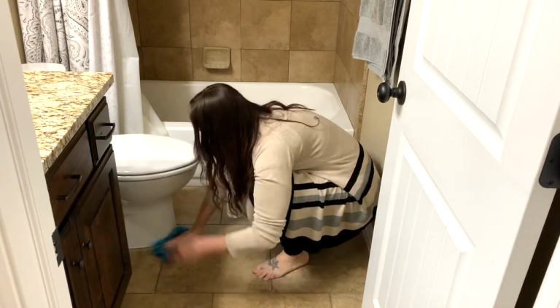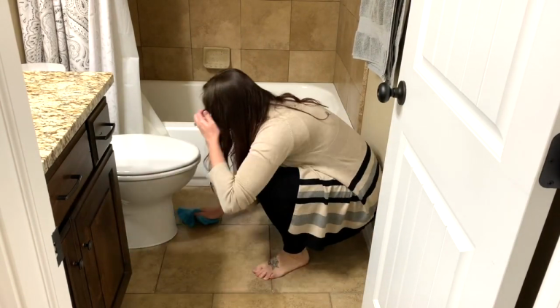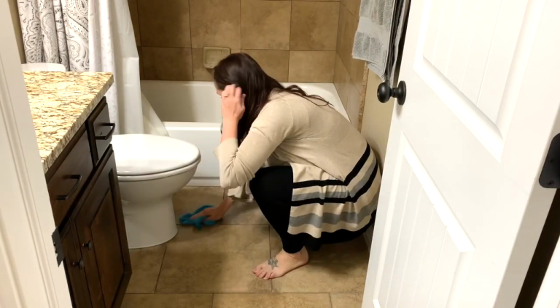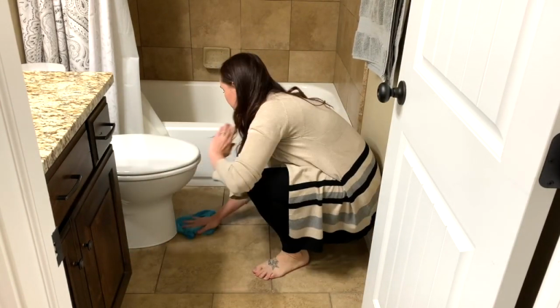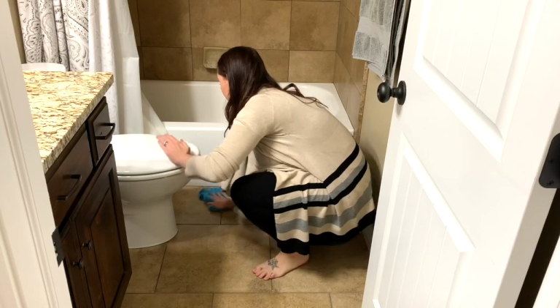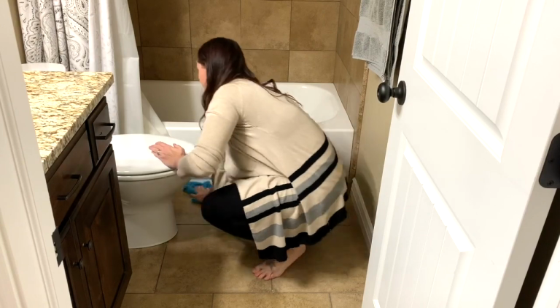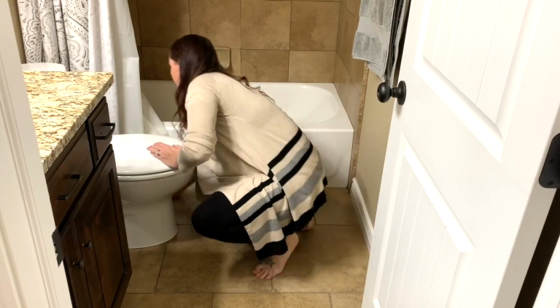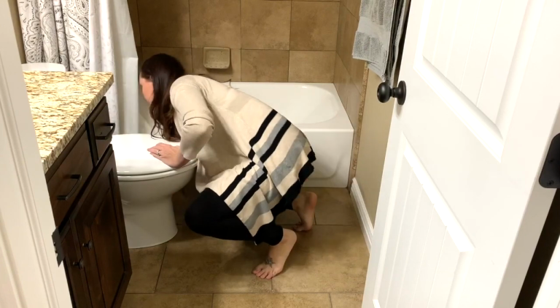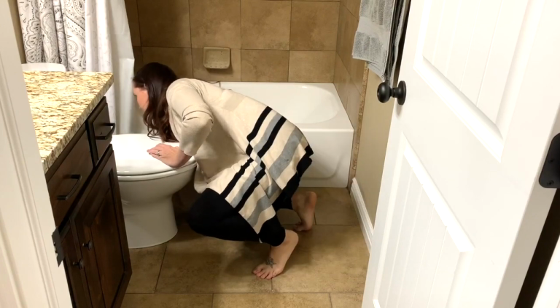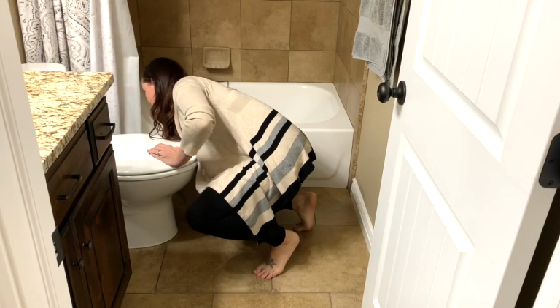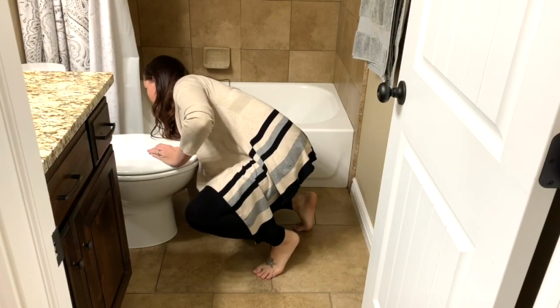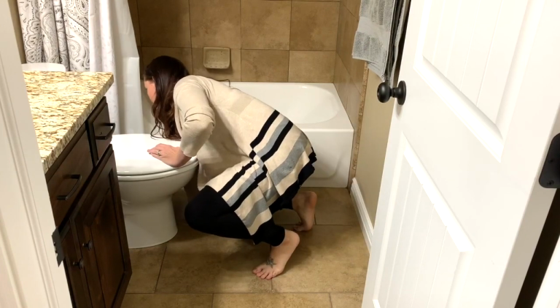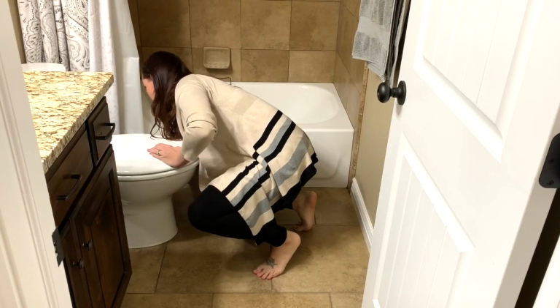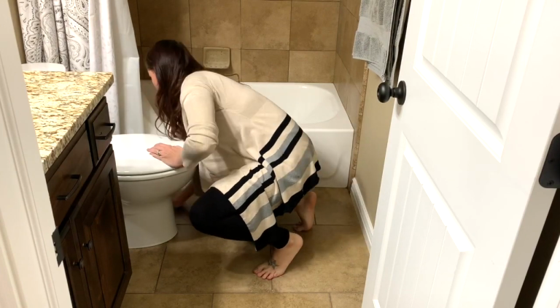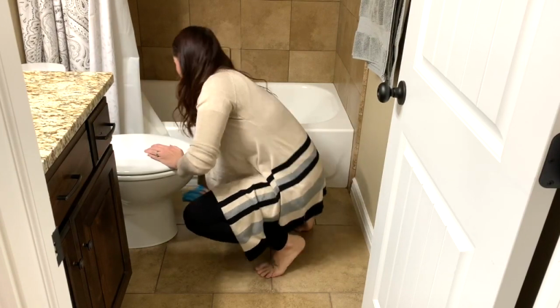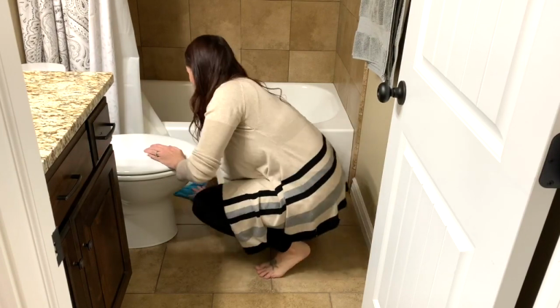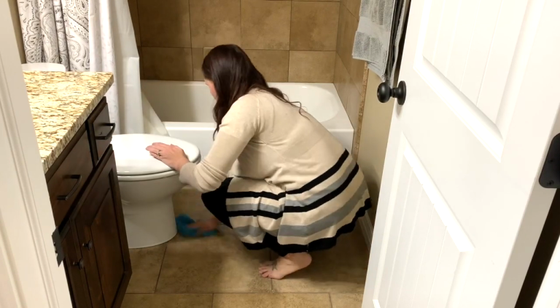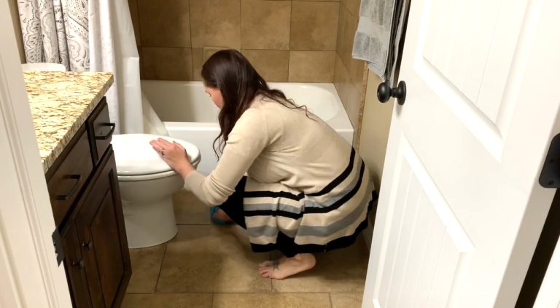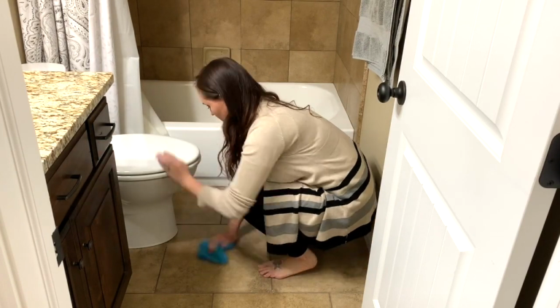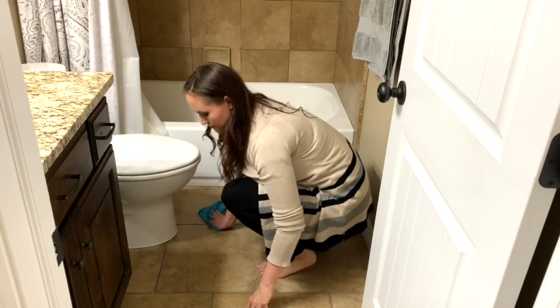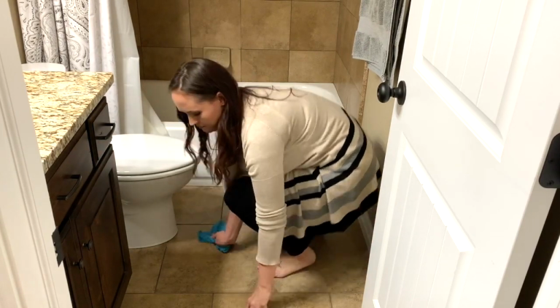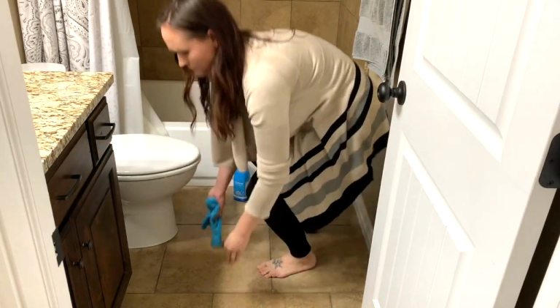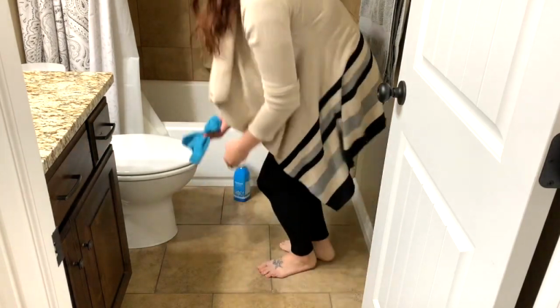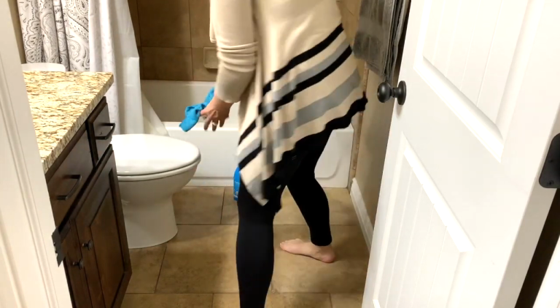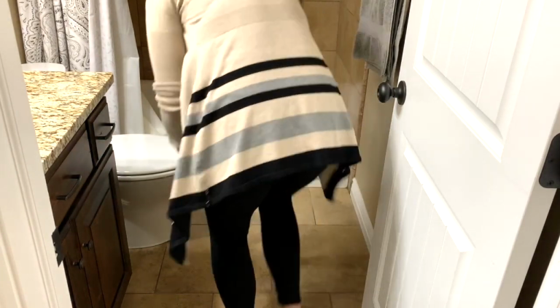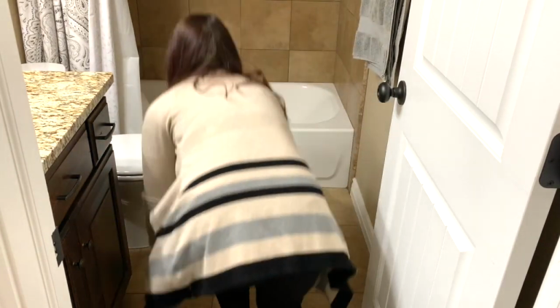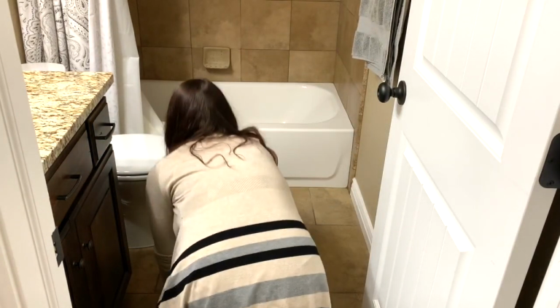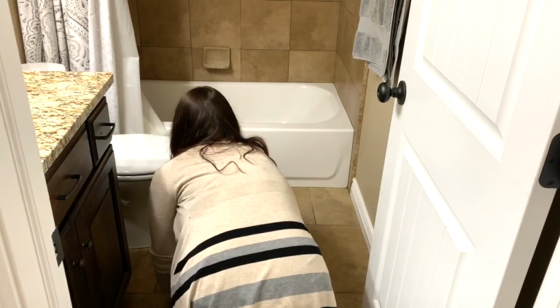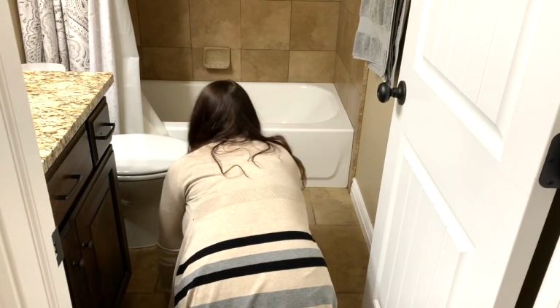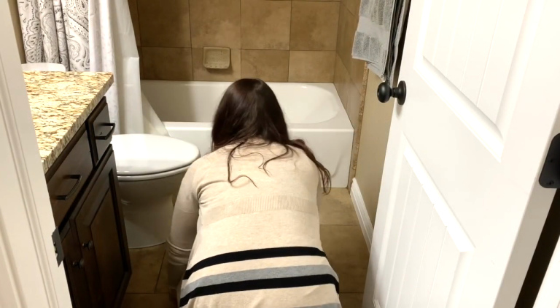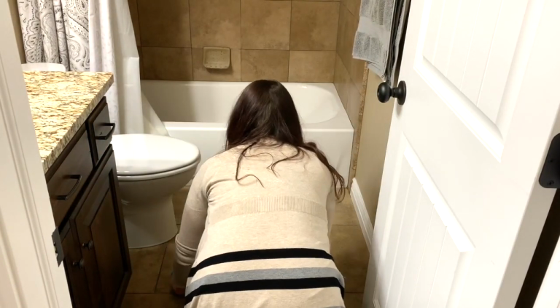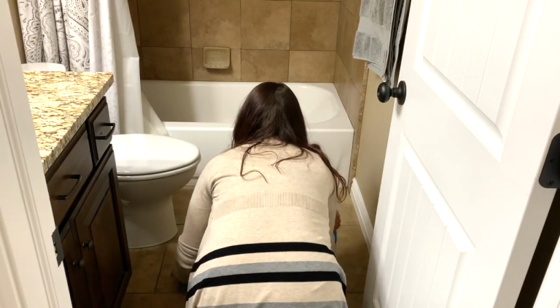After sweeping the floors, I decided to just hand mop the floor since it's such a small space.